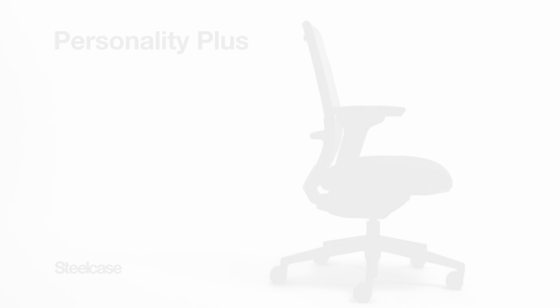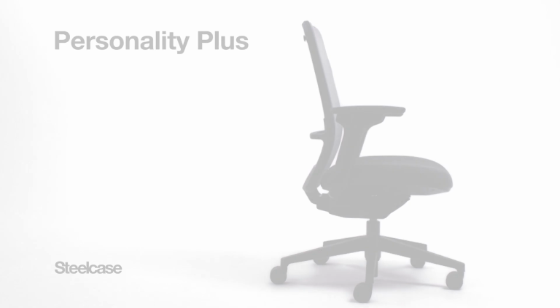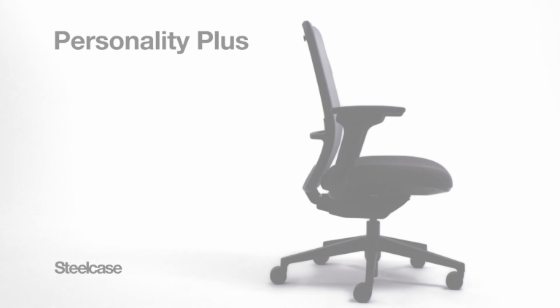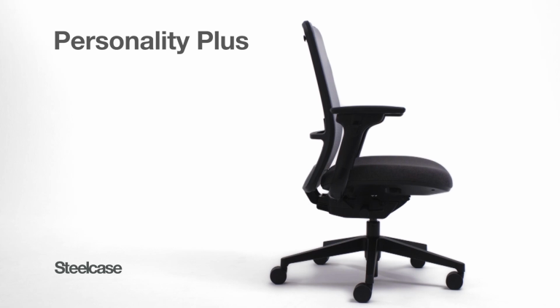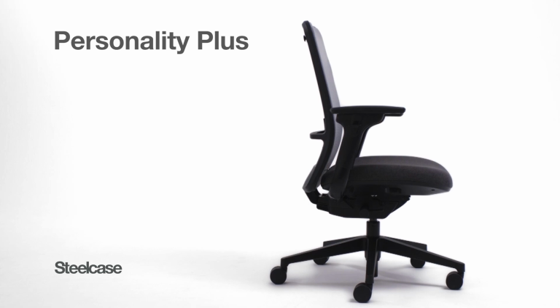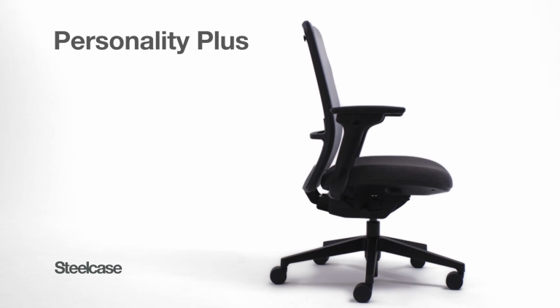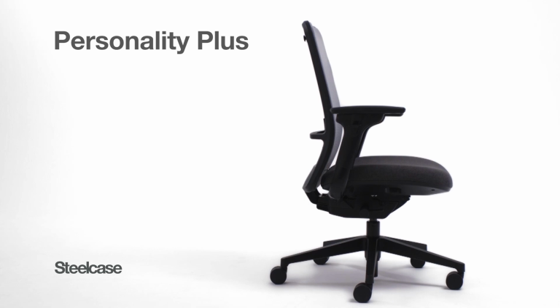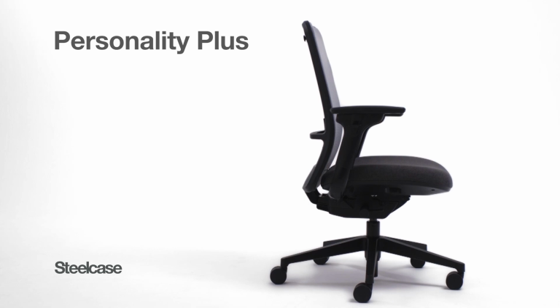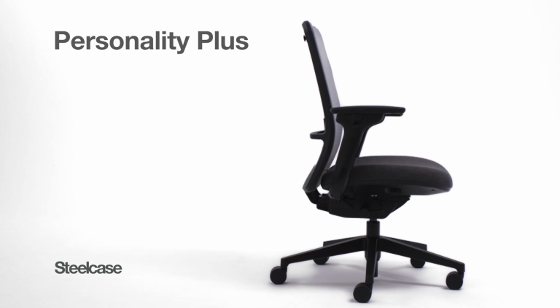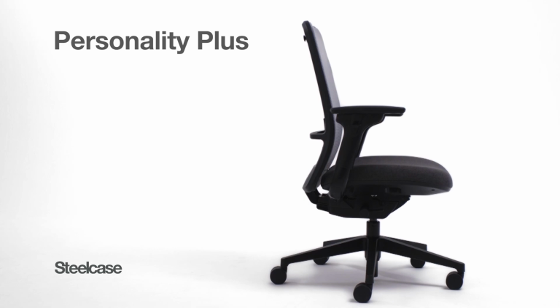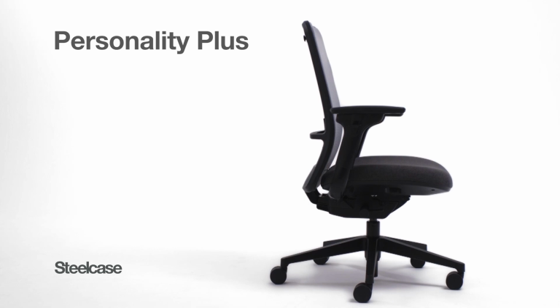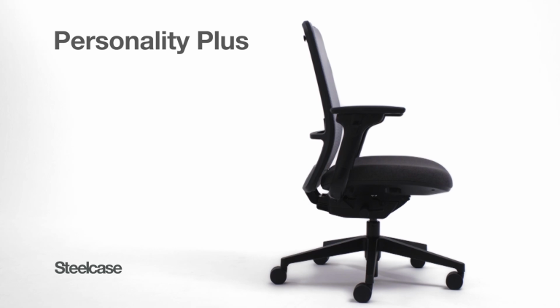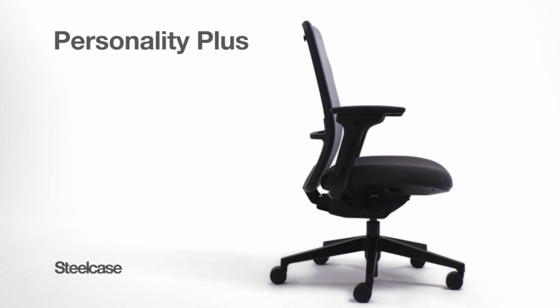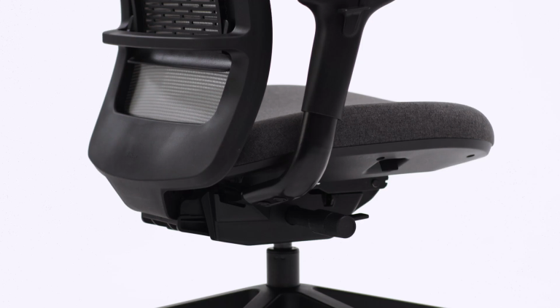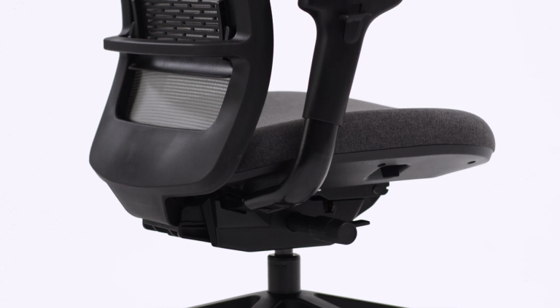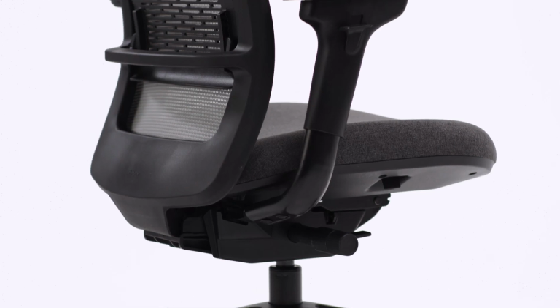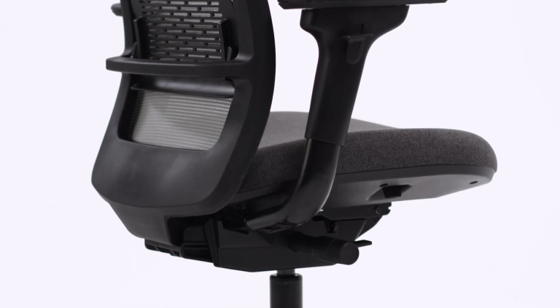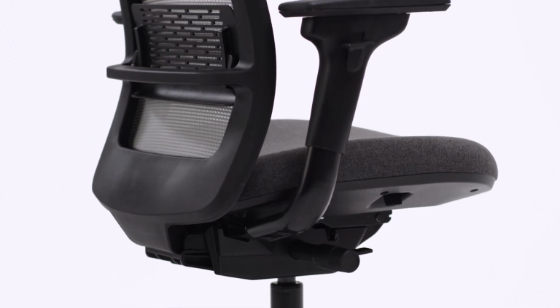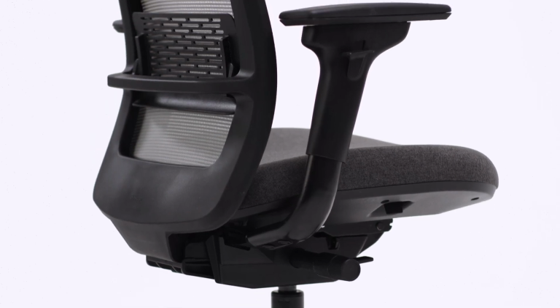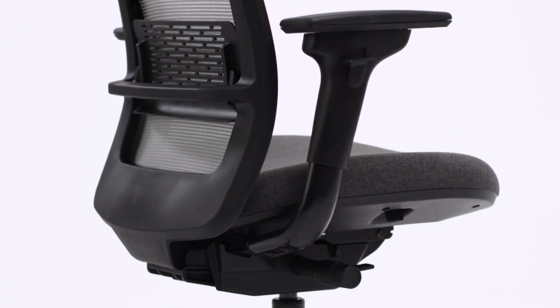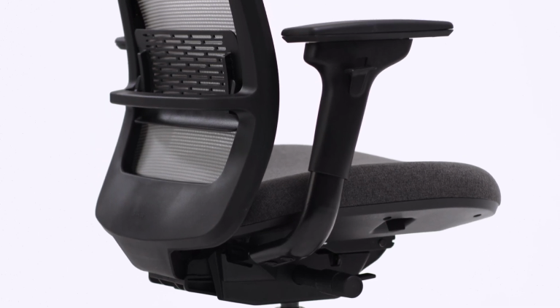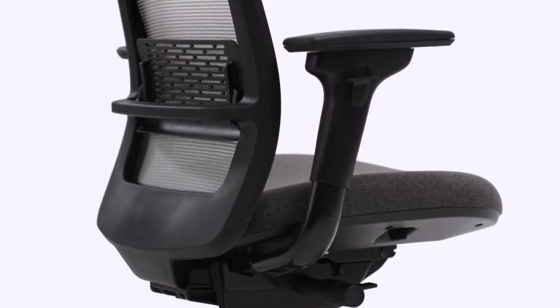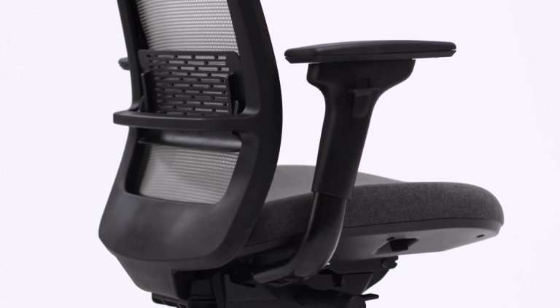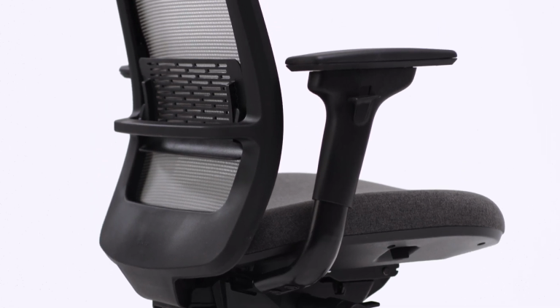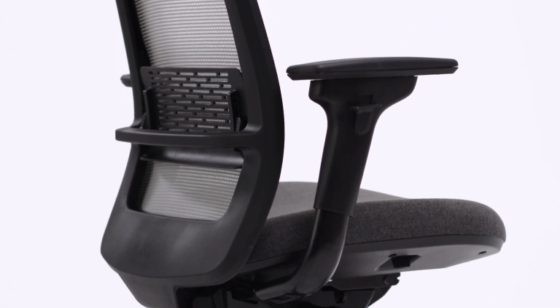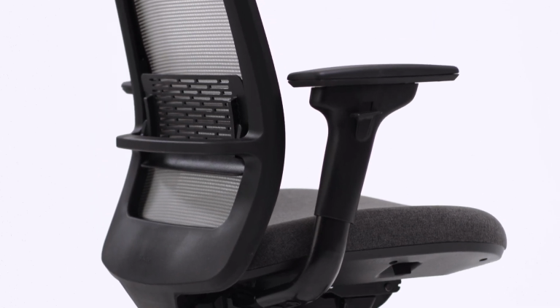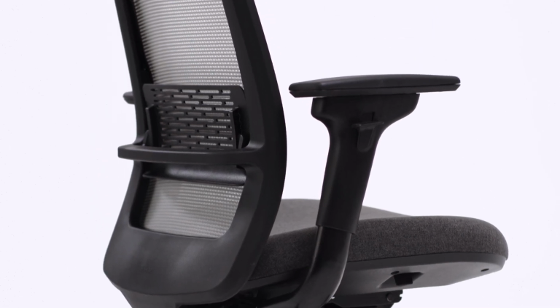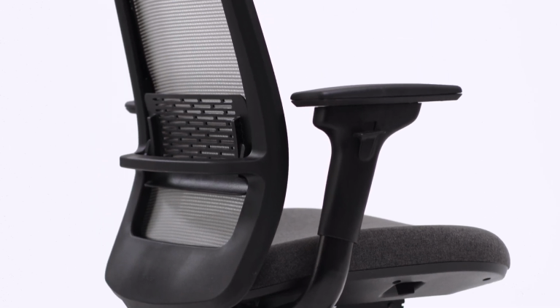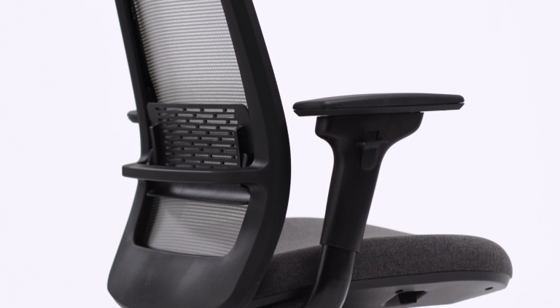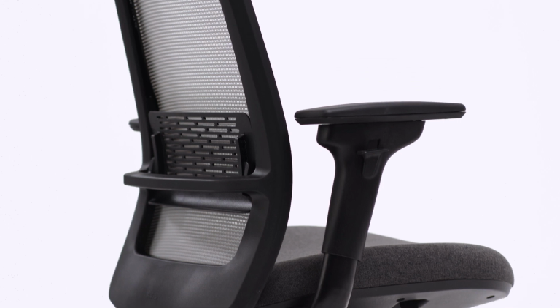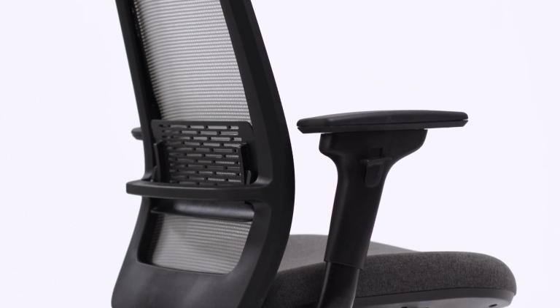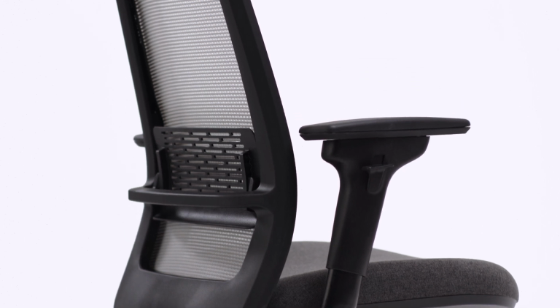Personality Plus Chair intuitively supports you as you move and sit actively throughout the day.